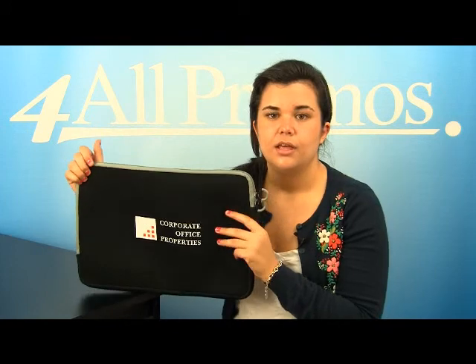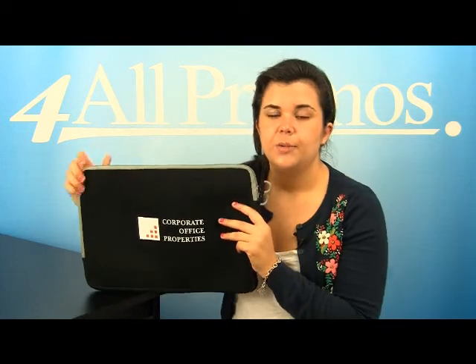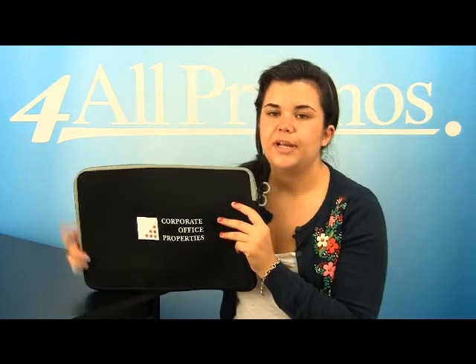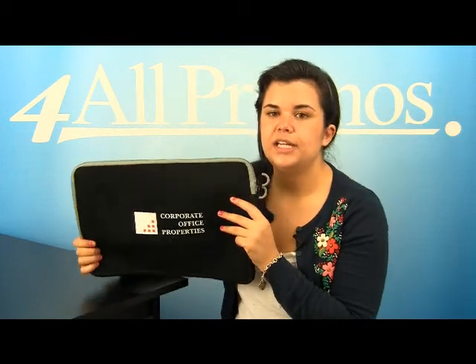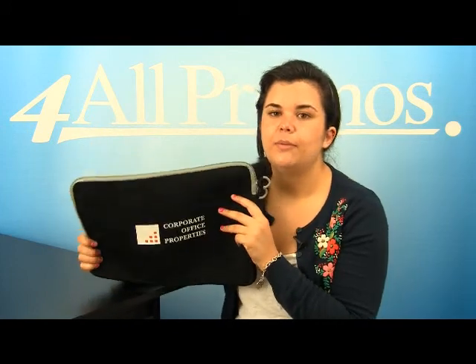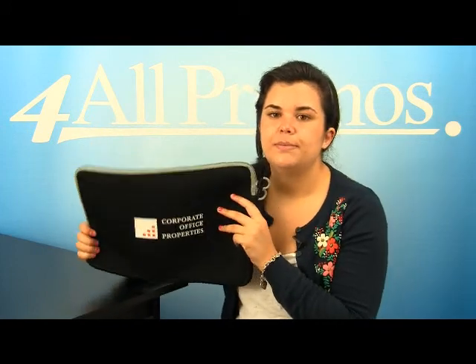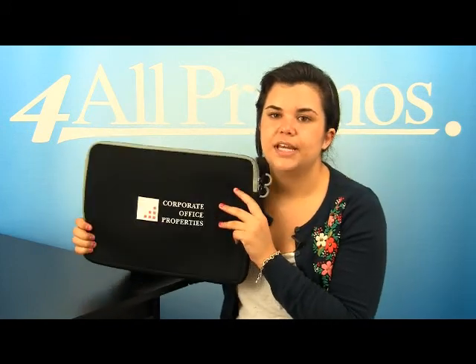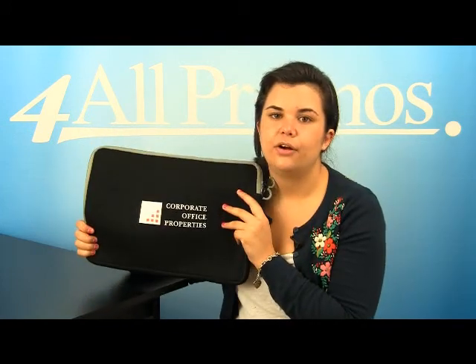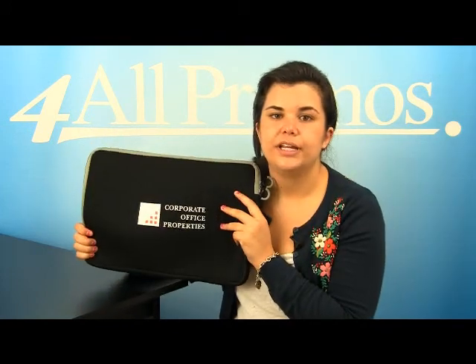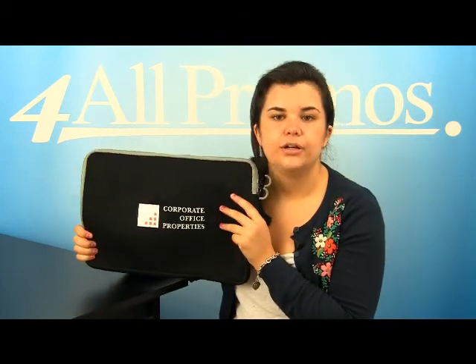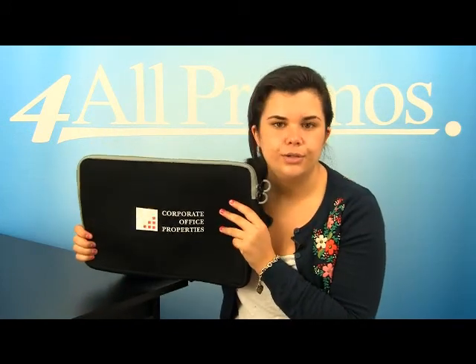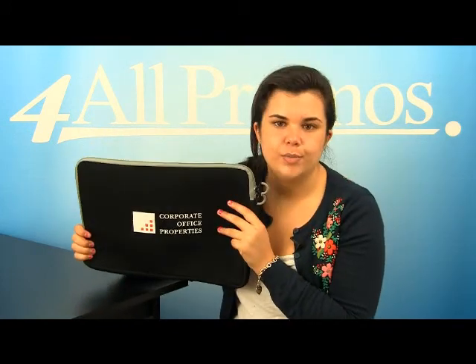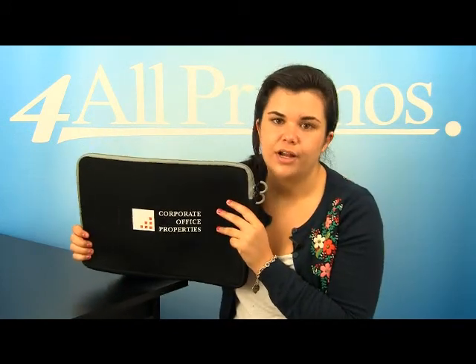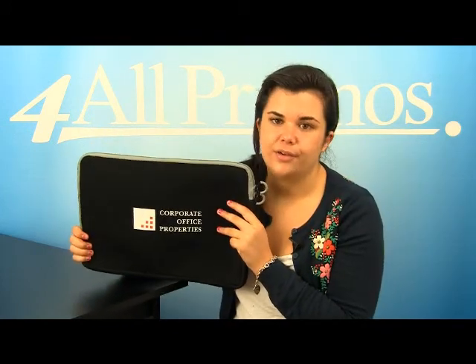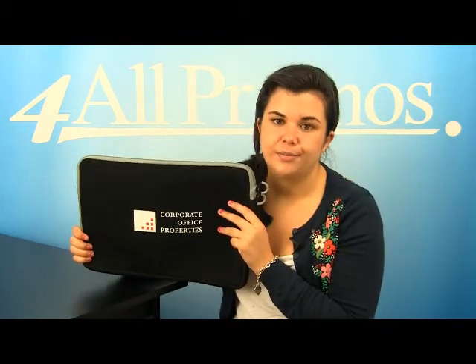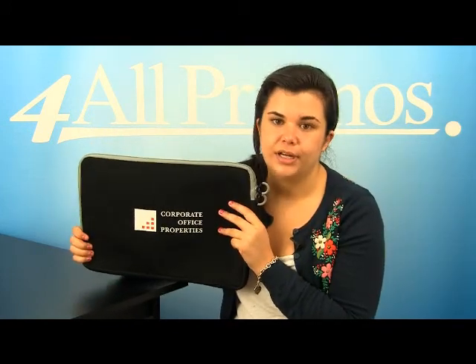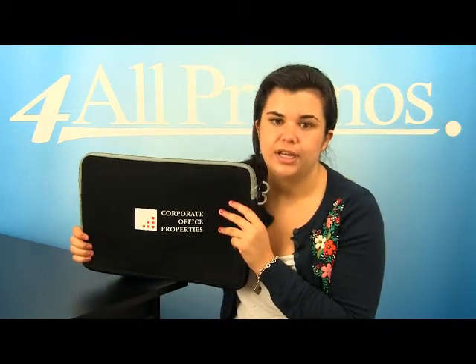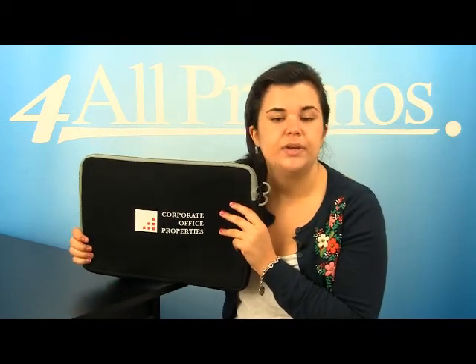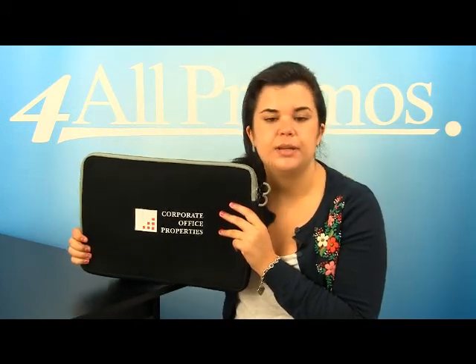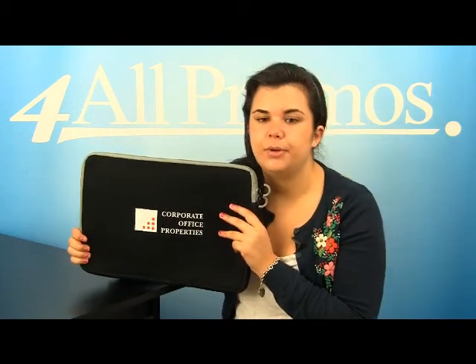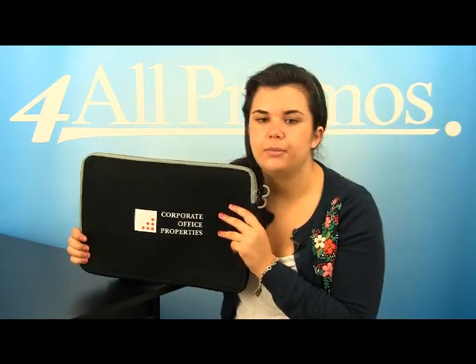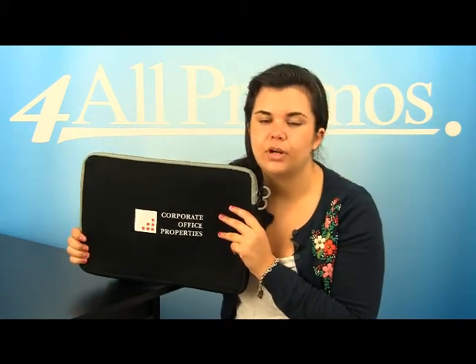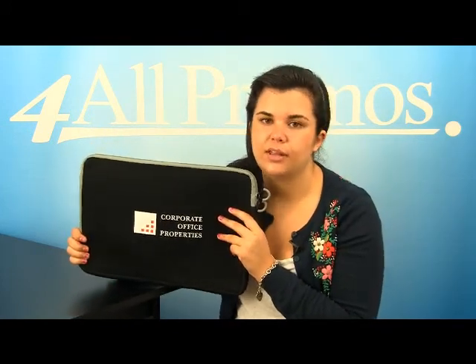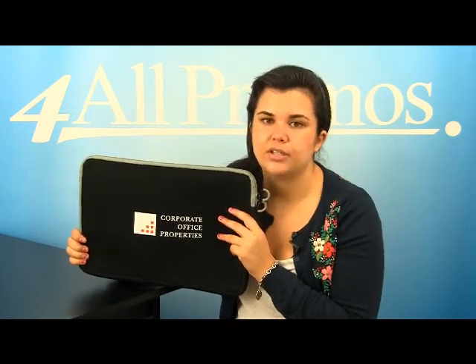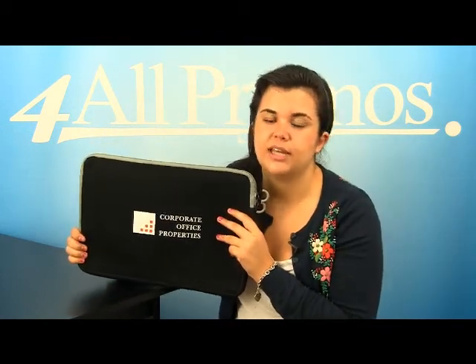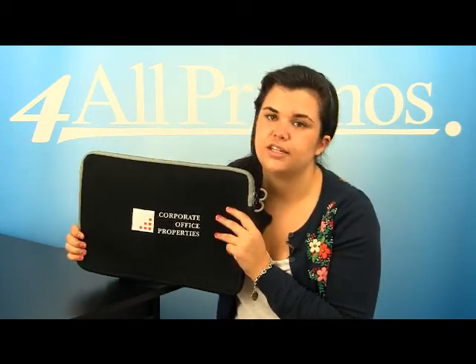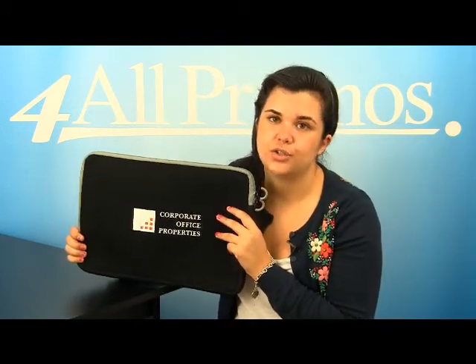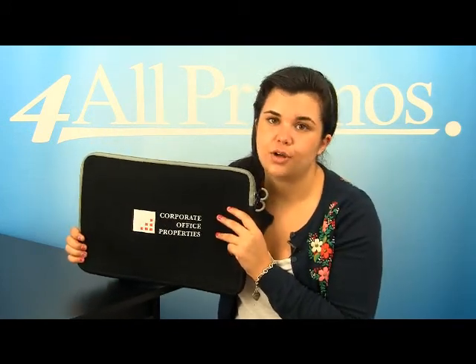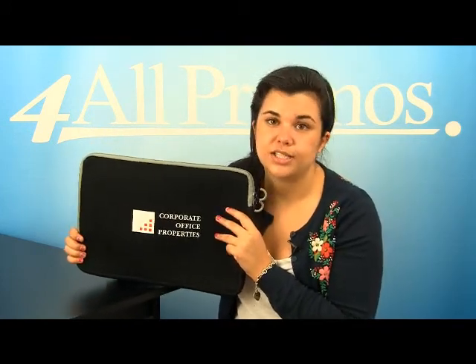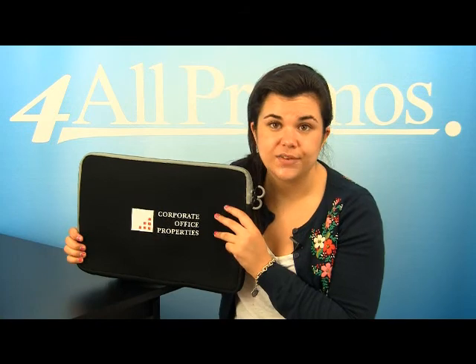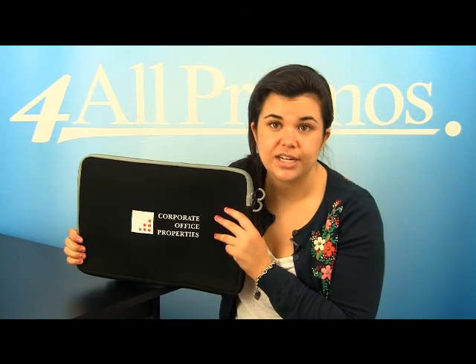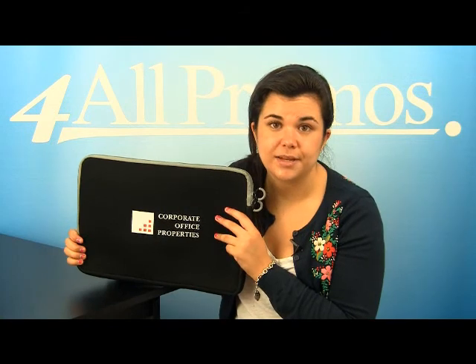The pricing on our website already includes a one-color imprint, and we can imprint more colors at an additional cost if you need it.